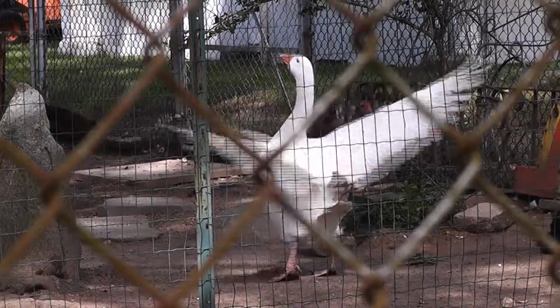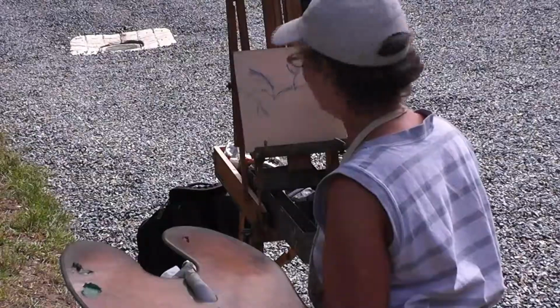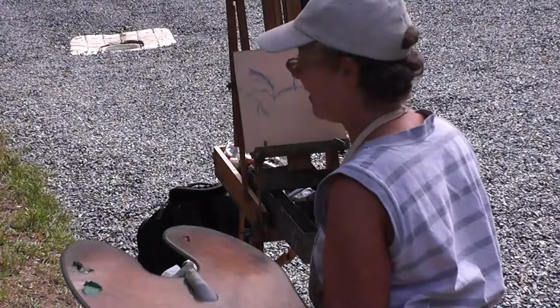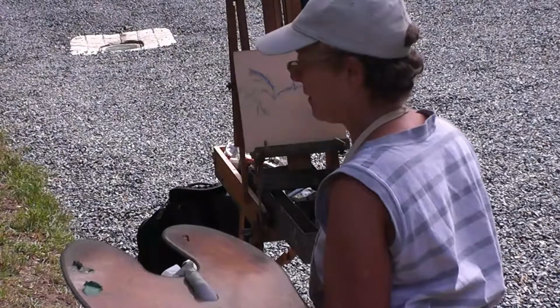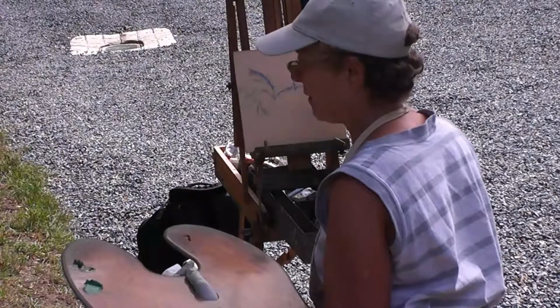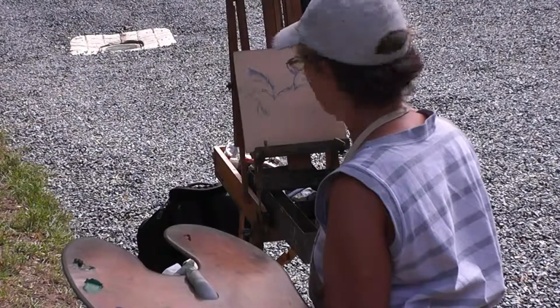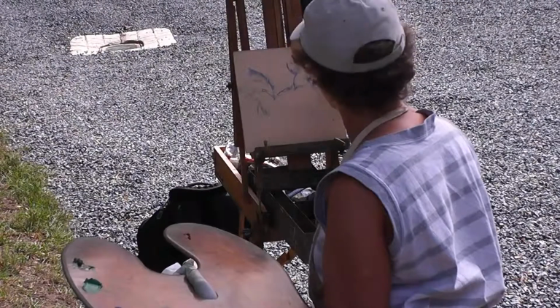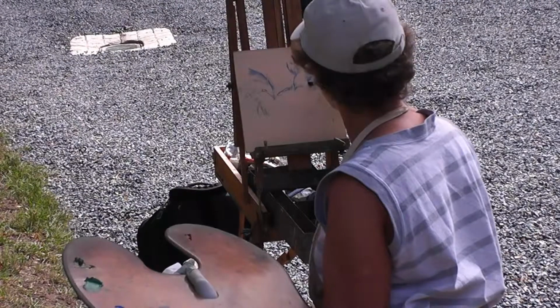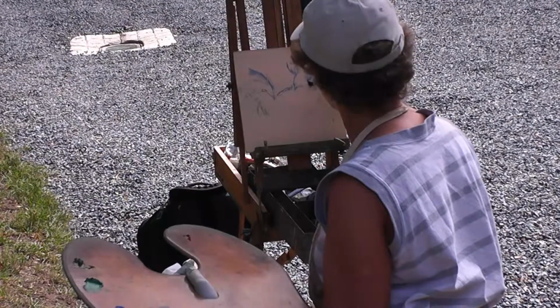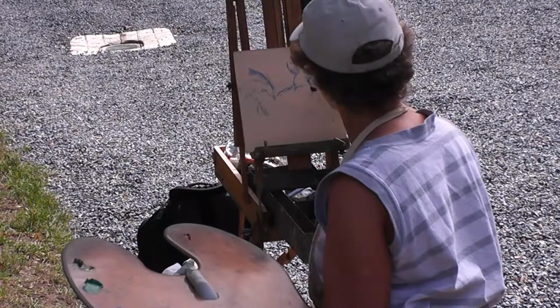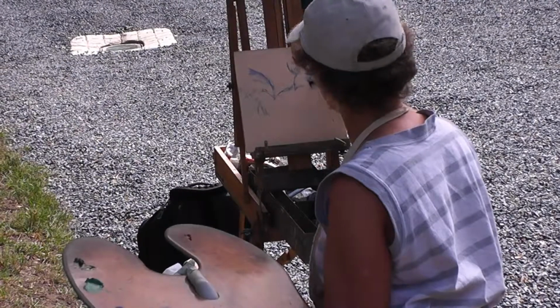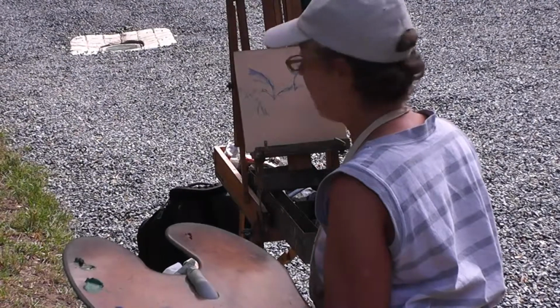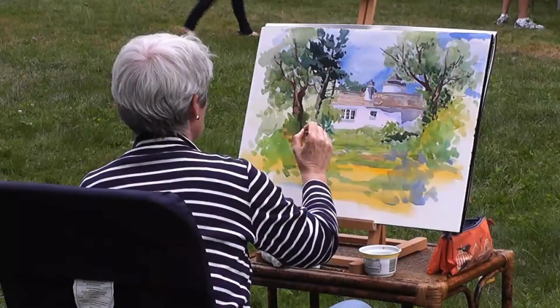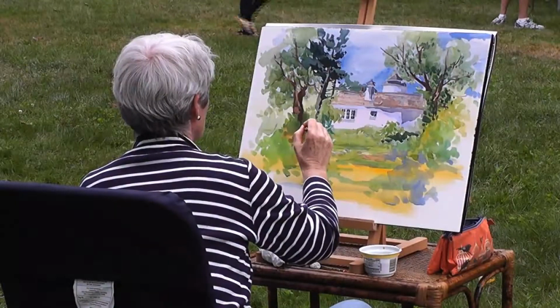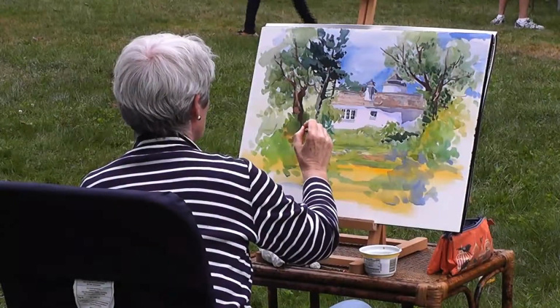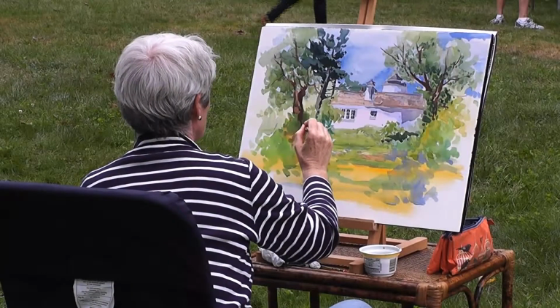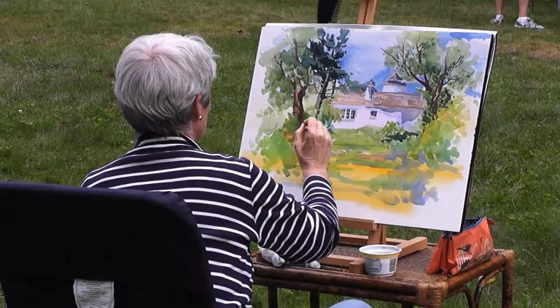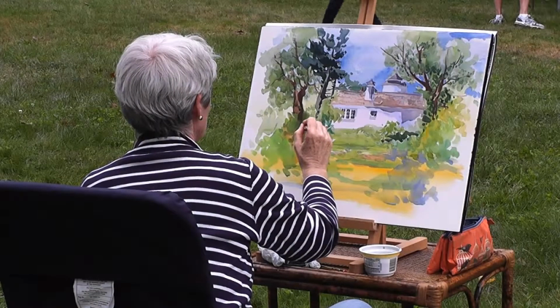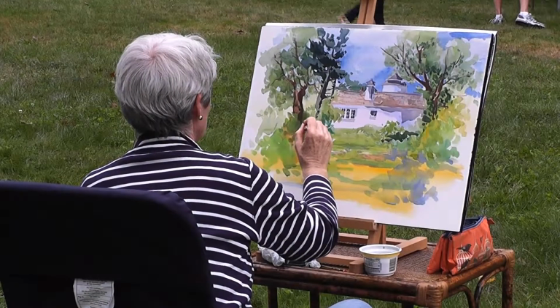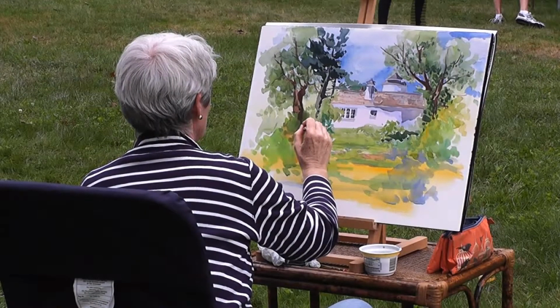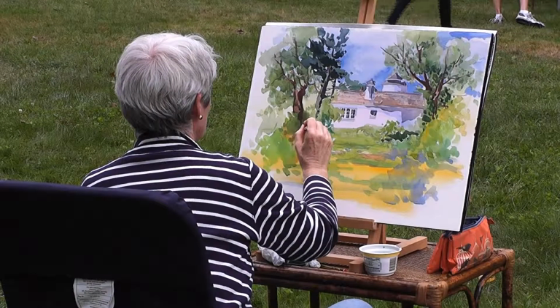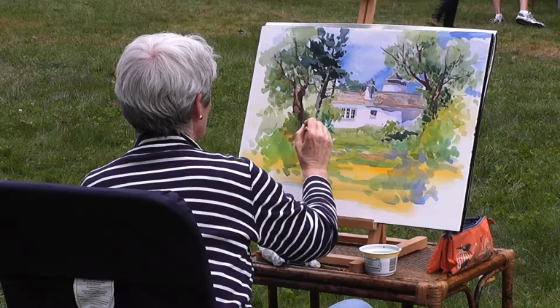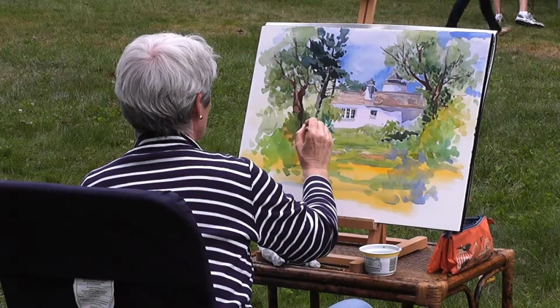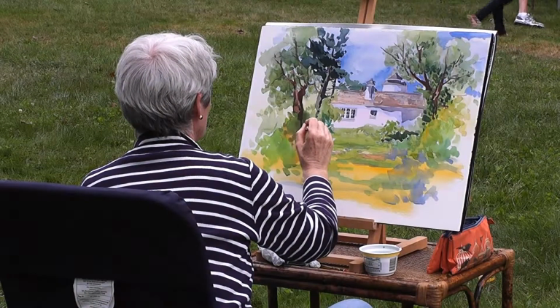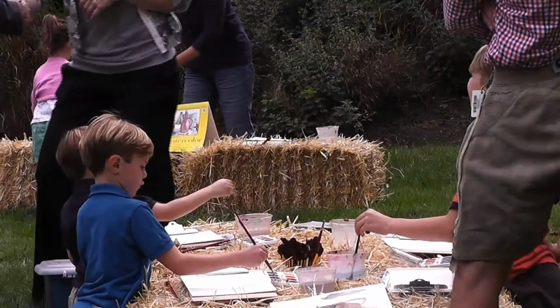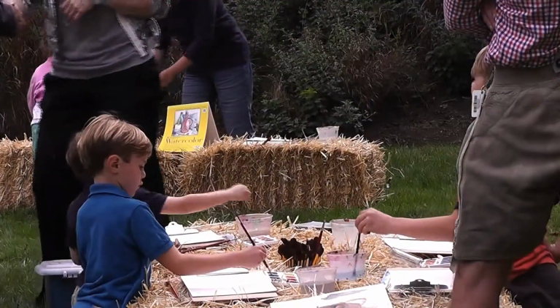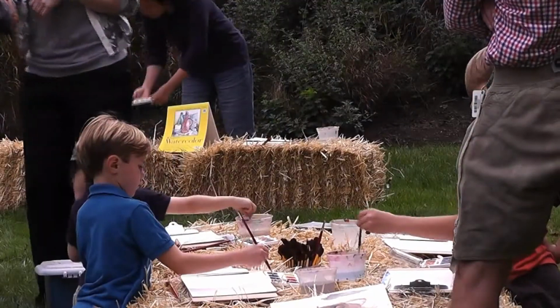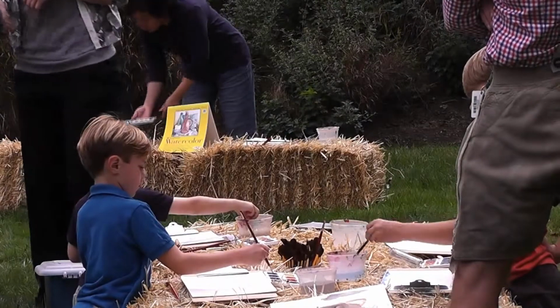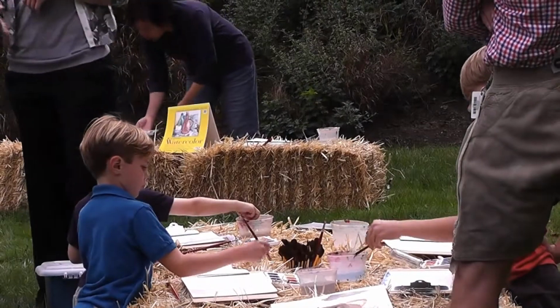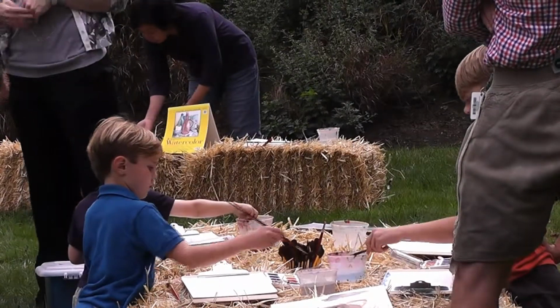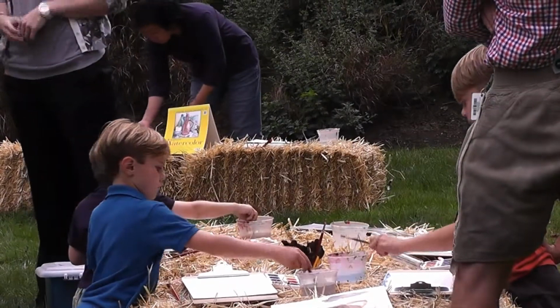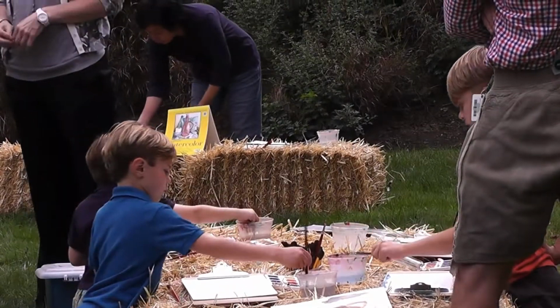Local artists were also able to set up their easels throughout the farm, and children took part in arts and crafts inspired by the landscape.